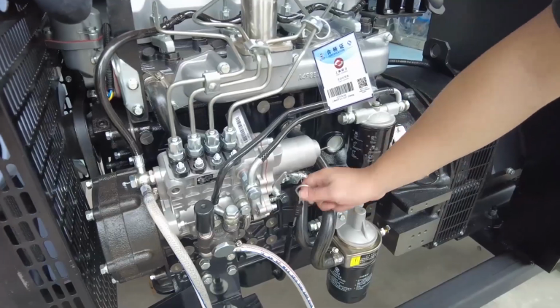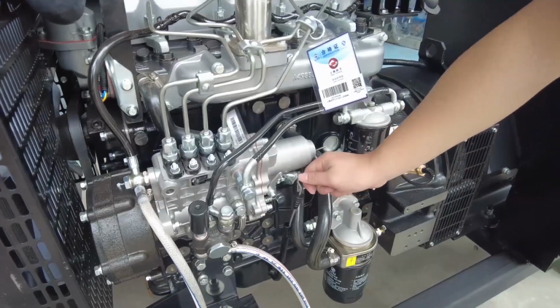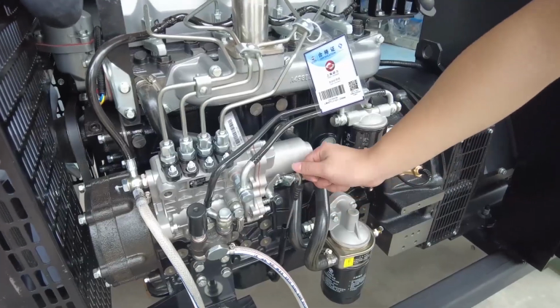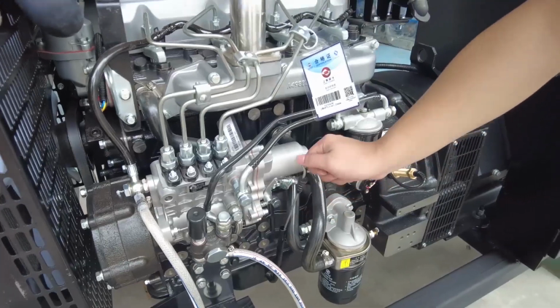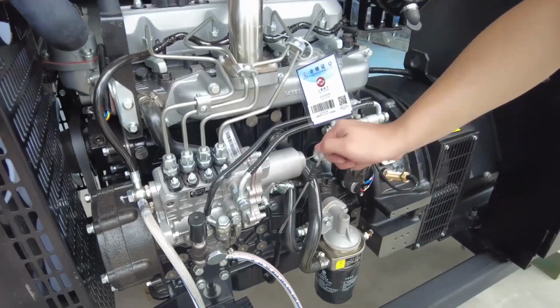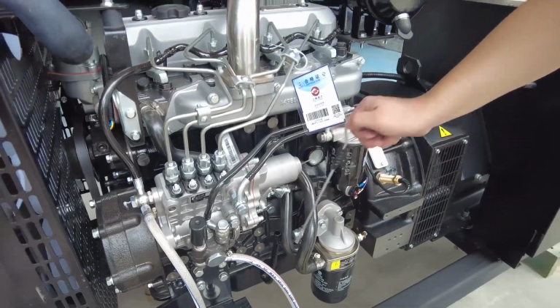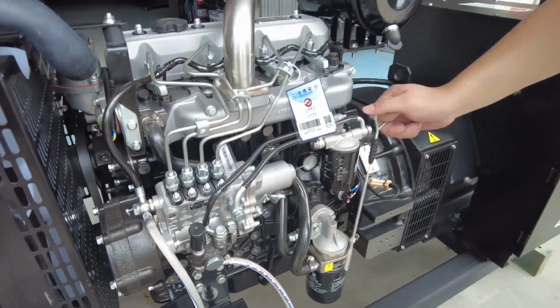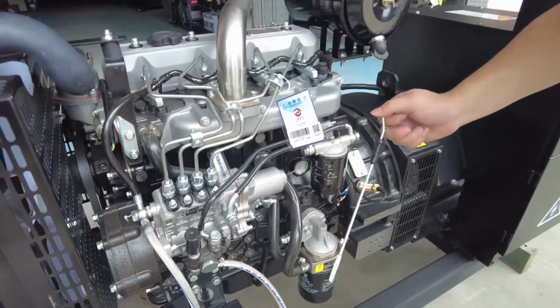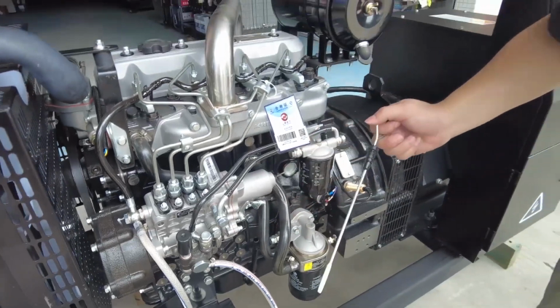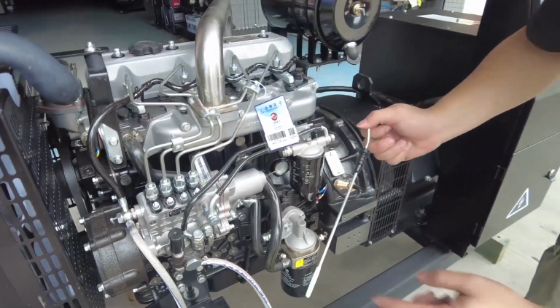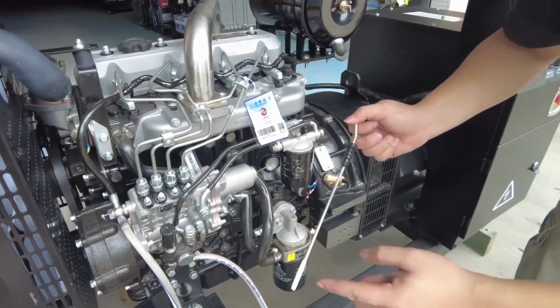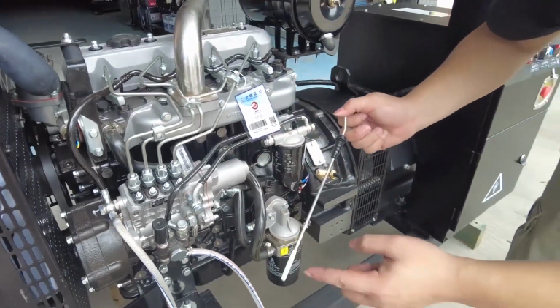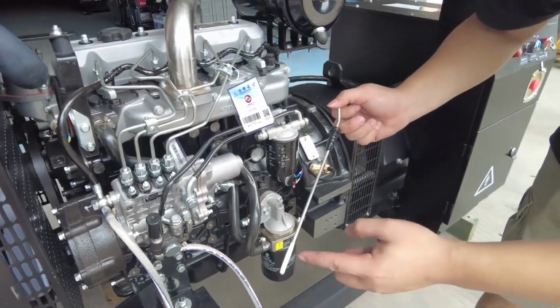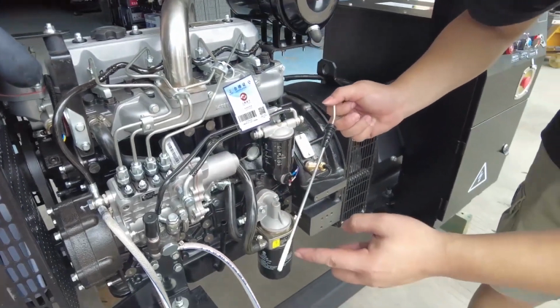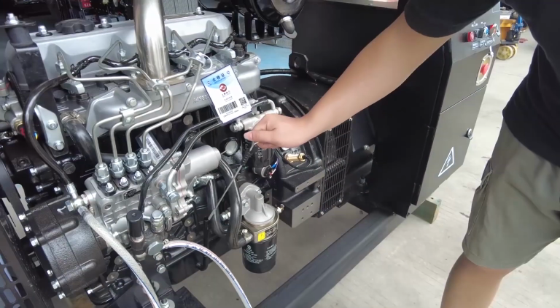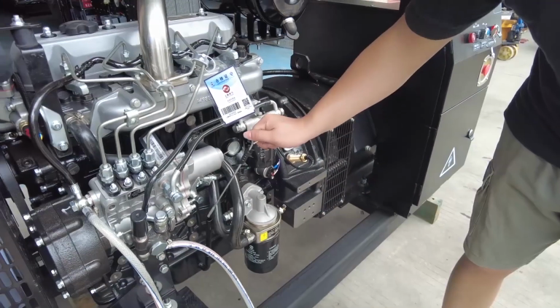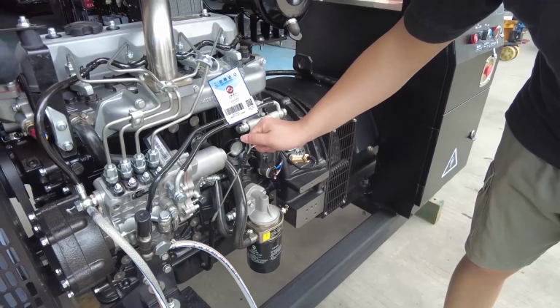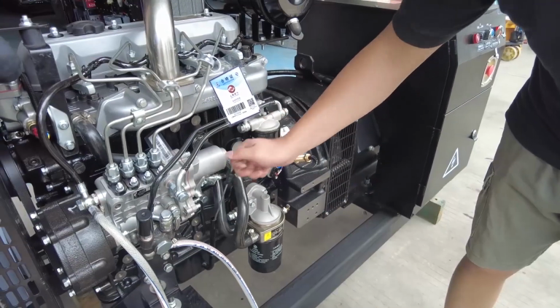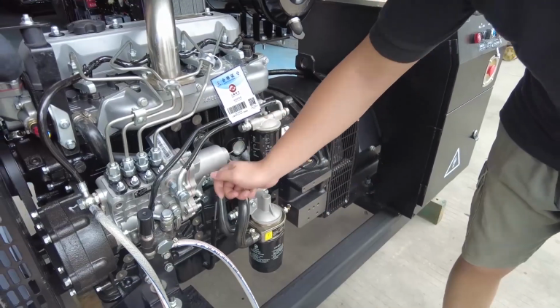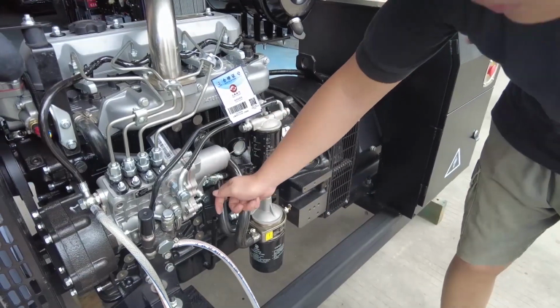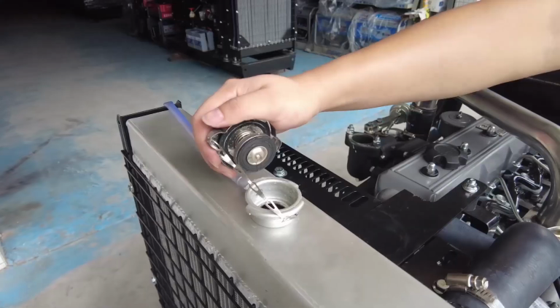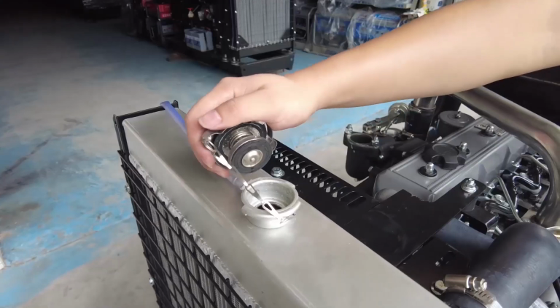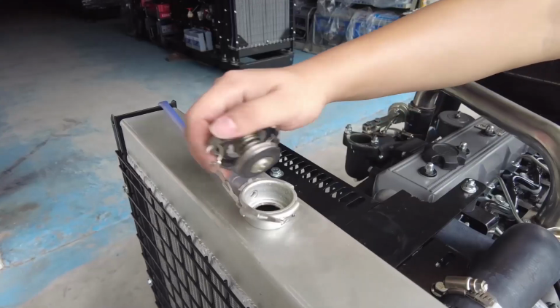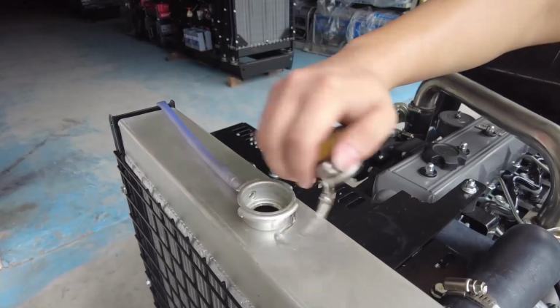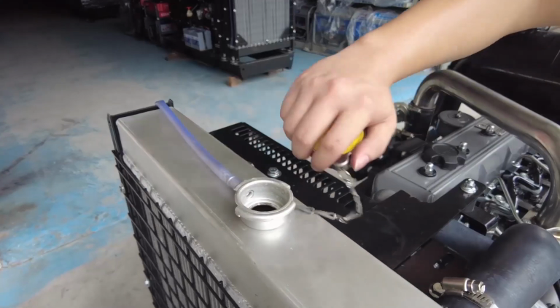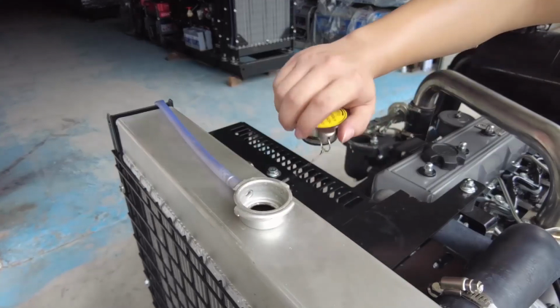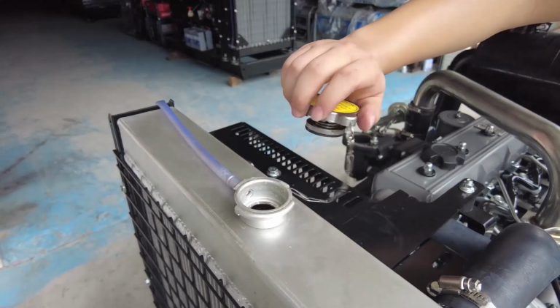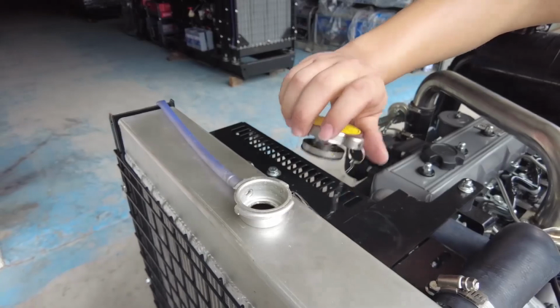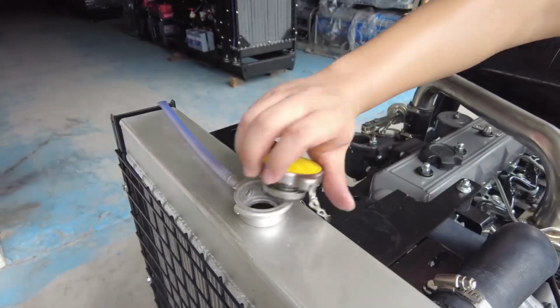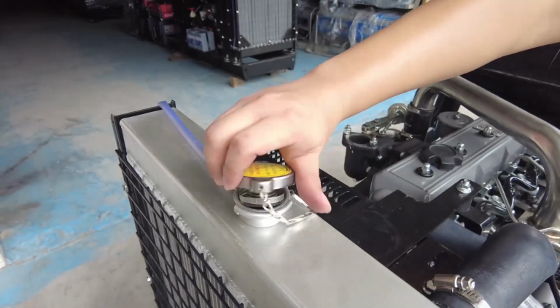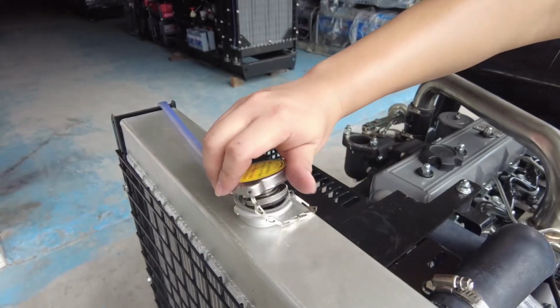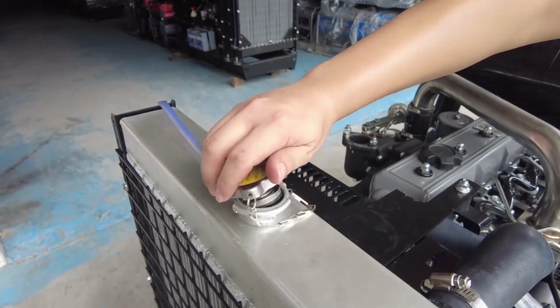Check if the oil is between the scale marks. The water tank is filled with water.